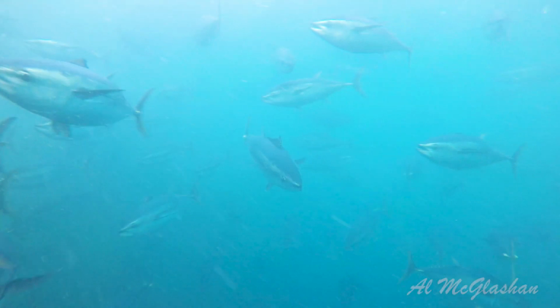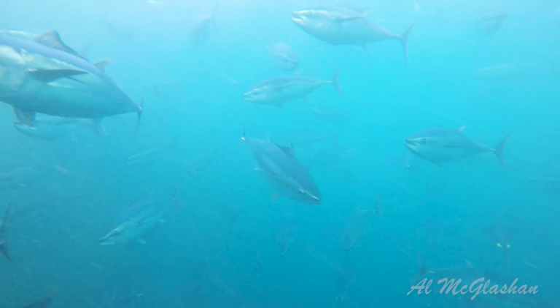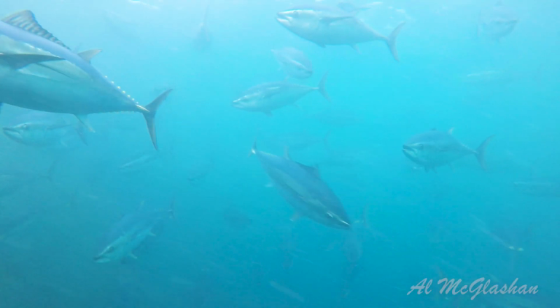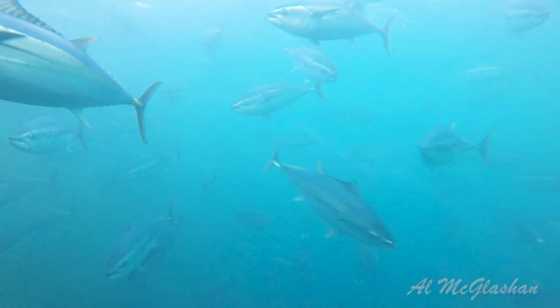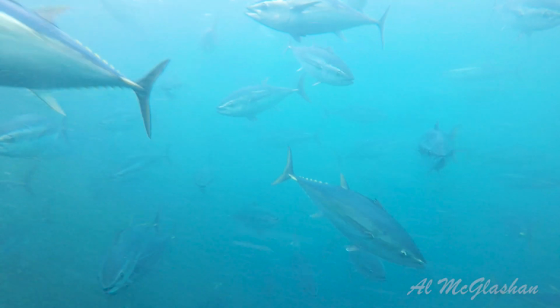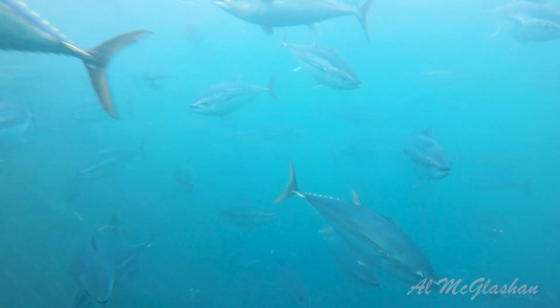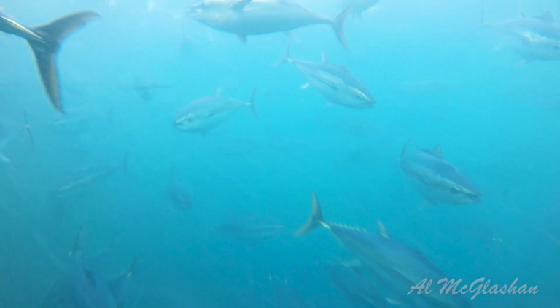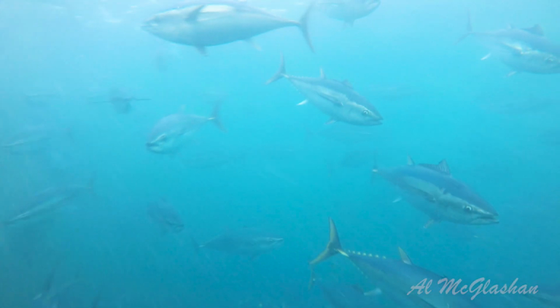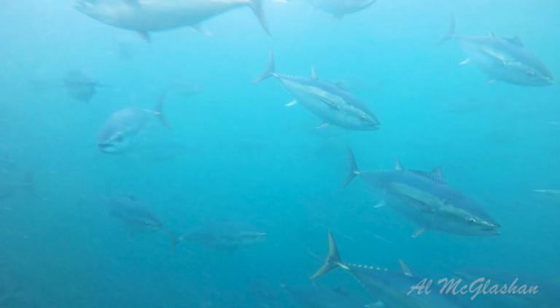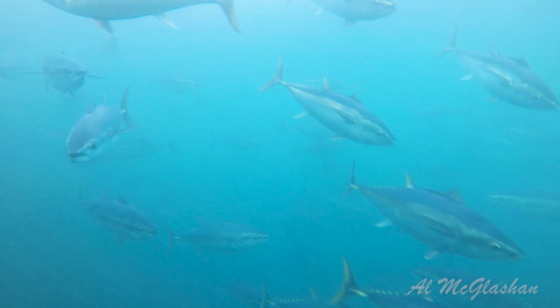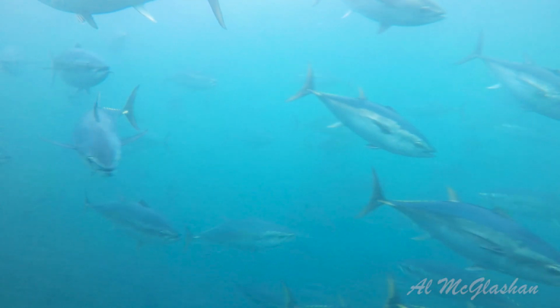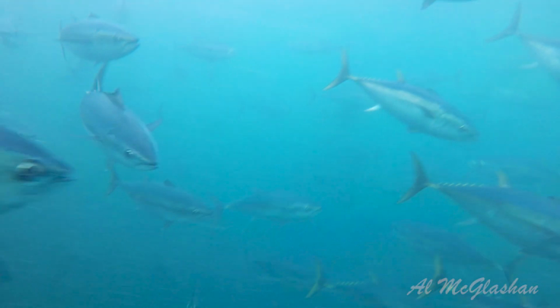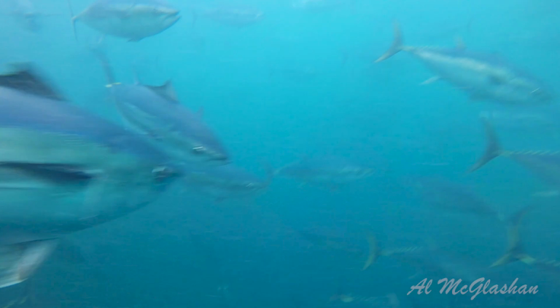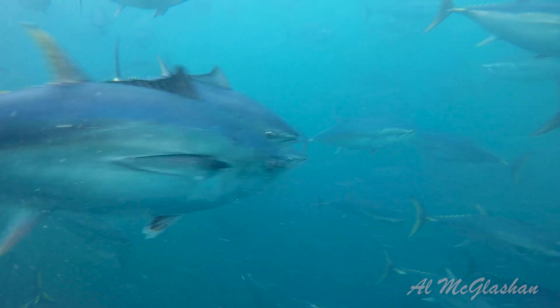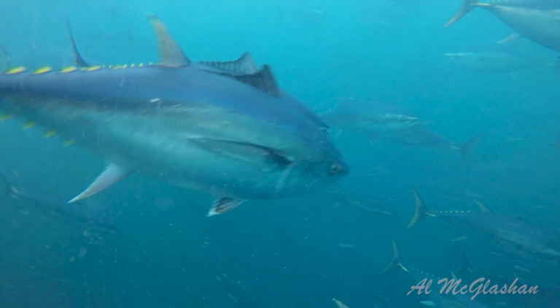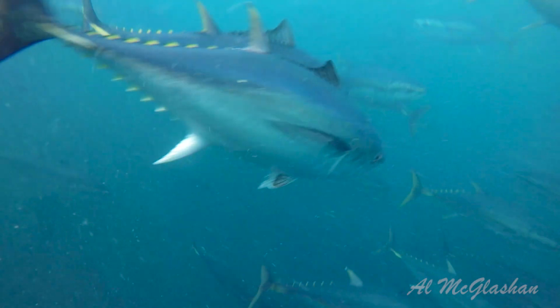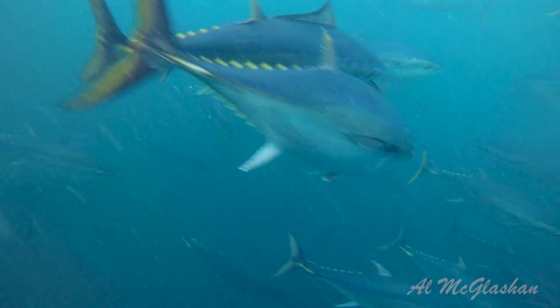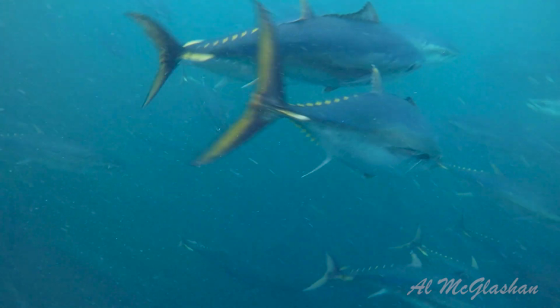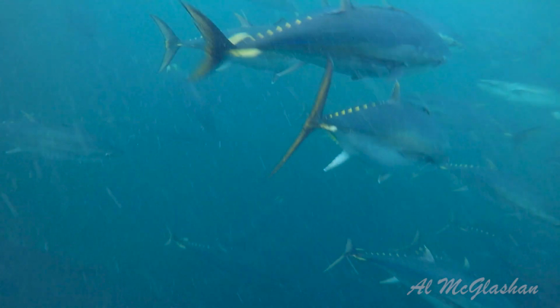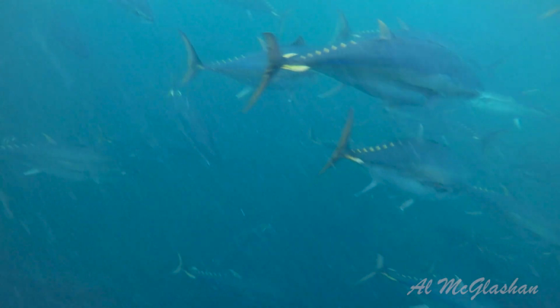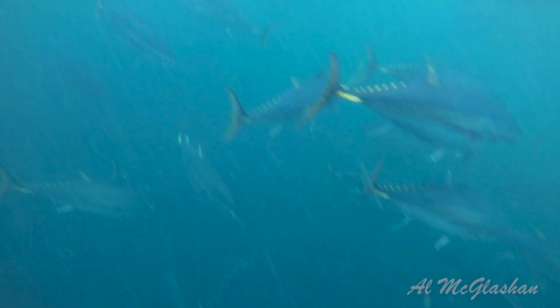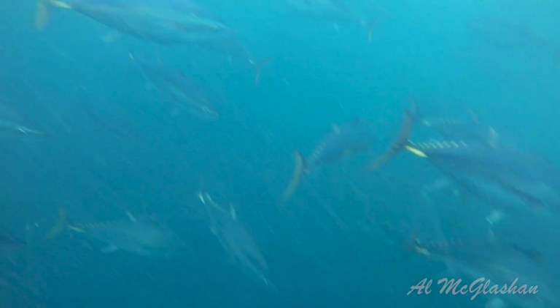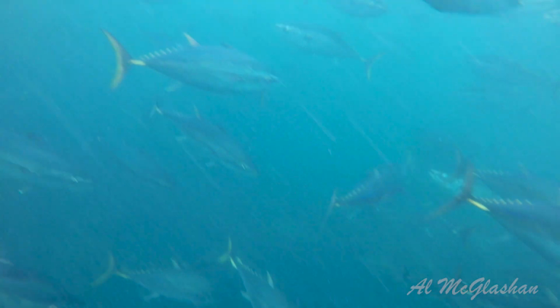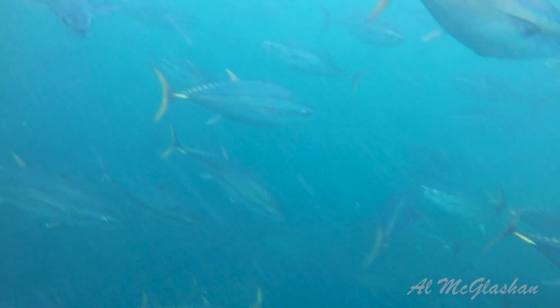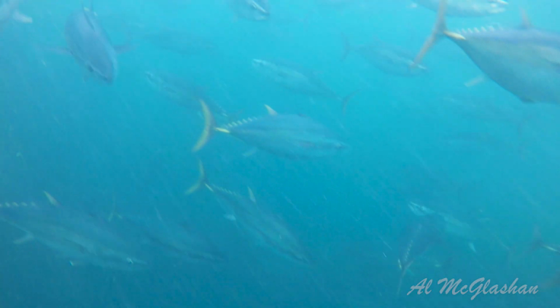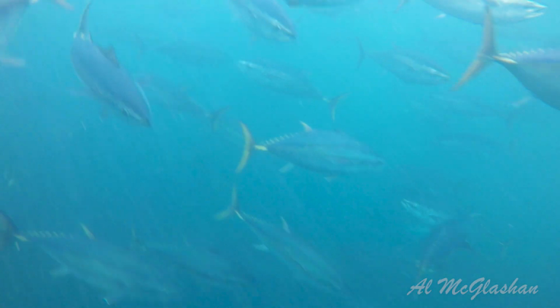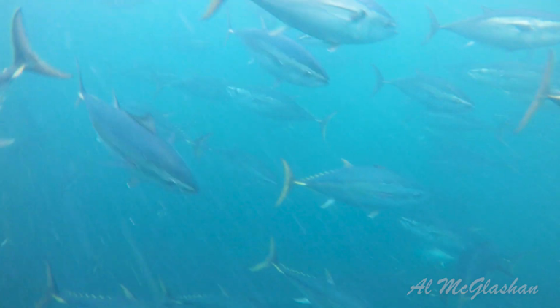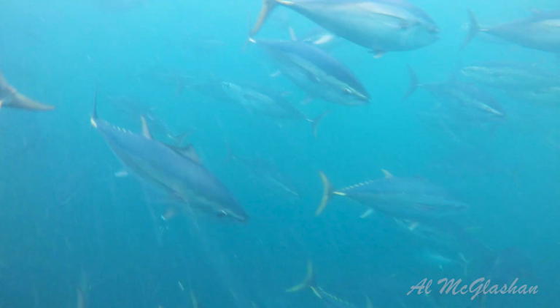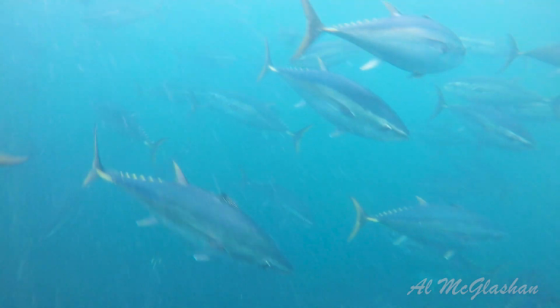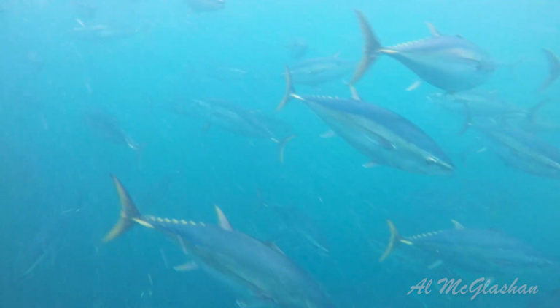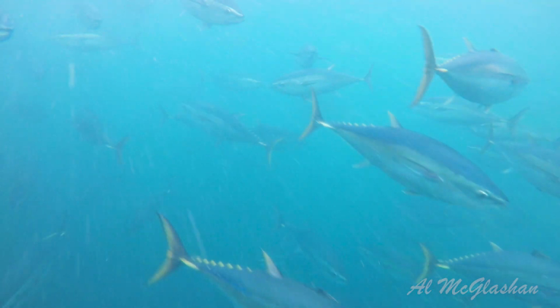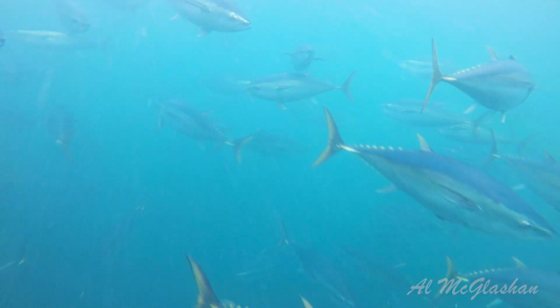There are three species of Bluefin Tuna: the Atlantic, which is the largest, the Pacific, and the Southern Bluefin Tuna.